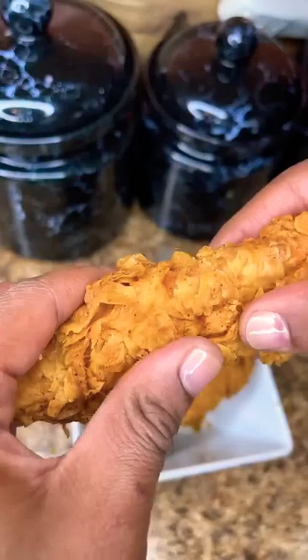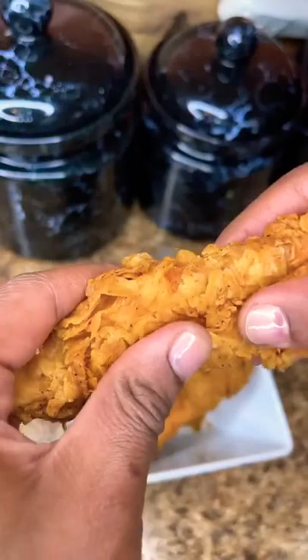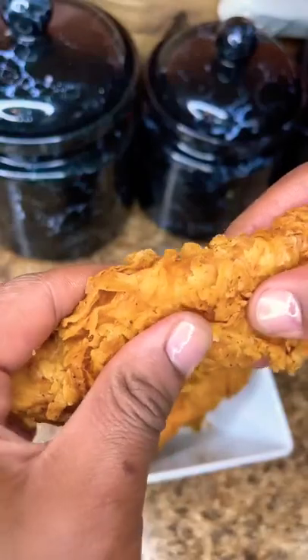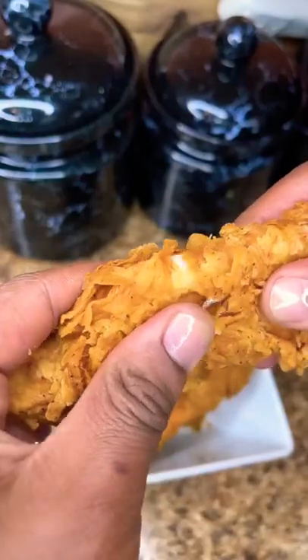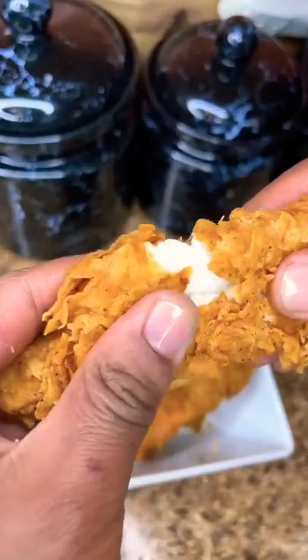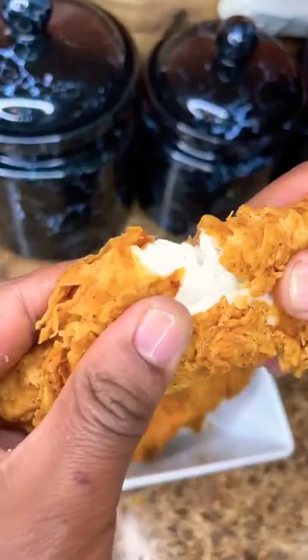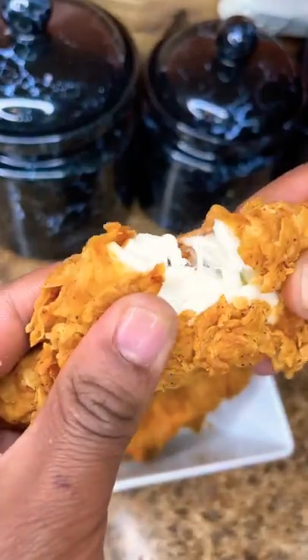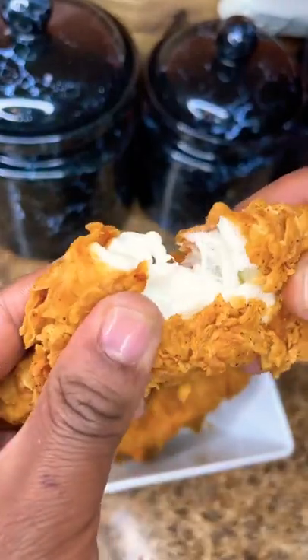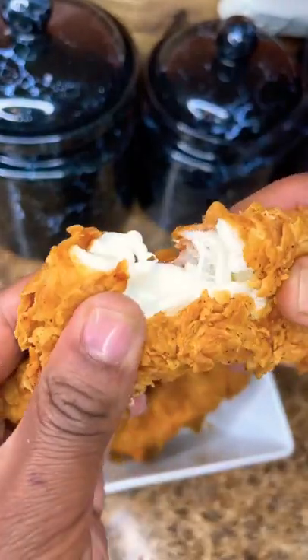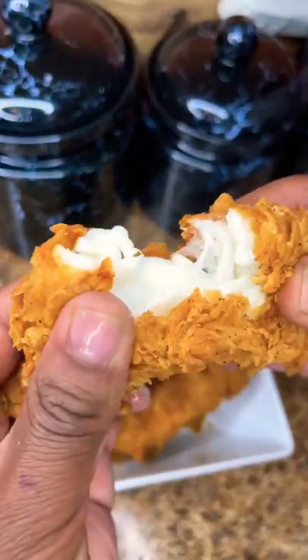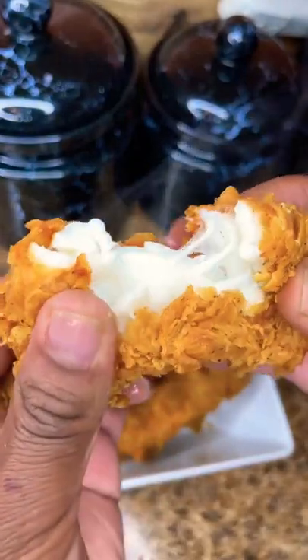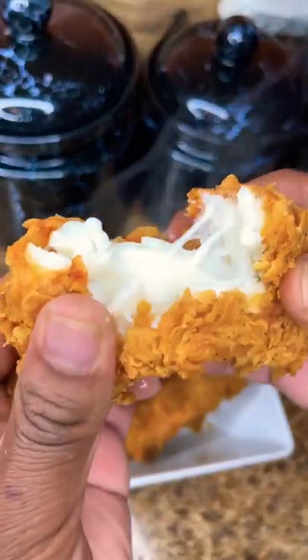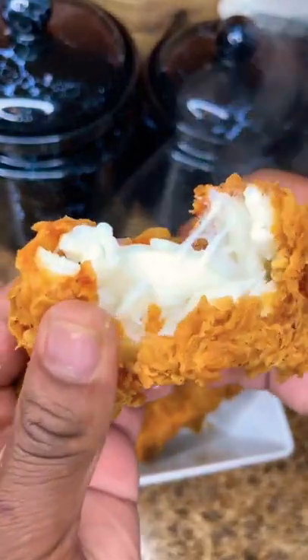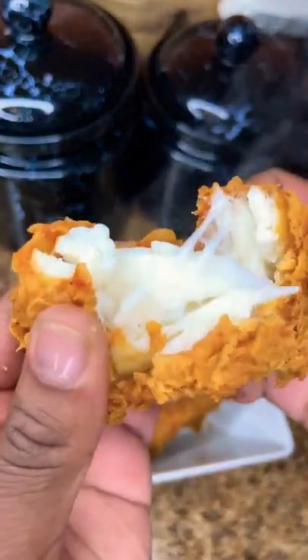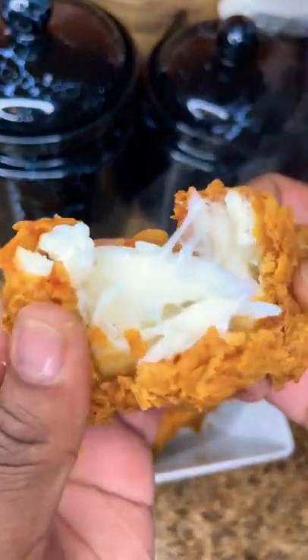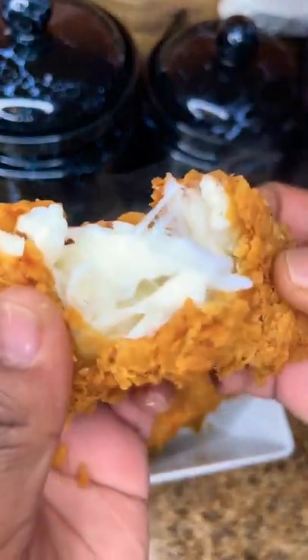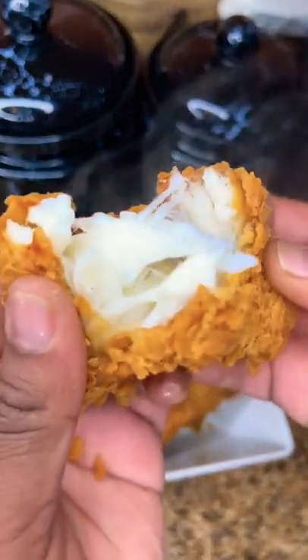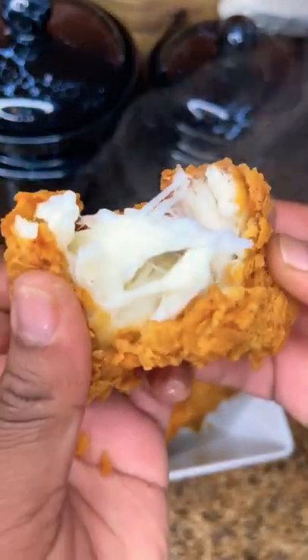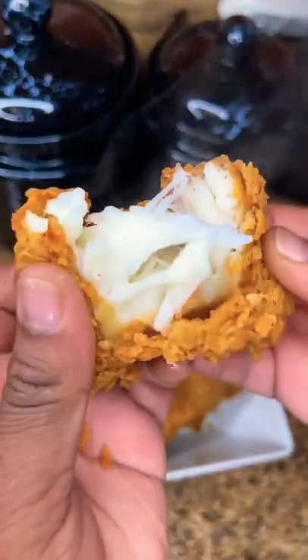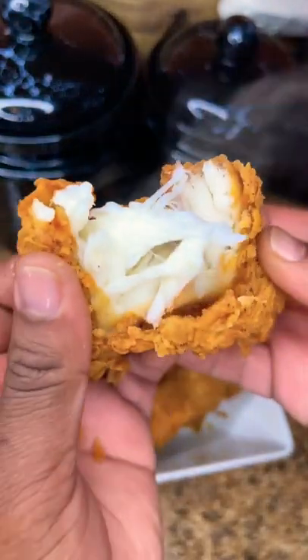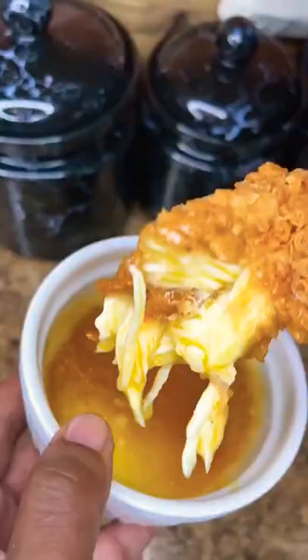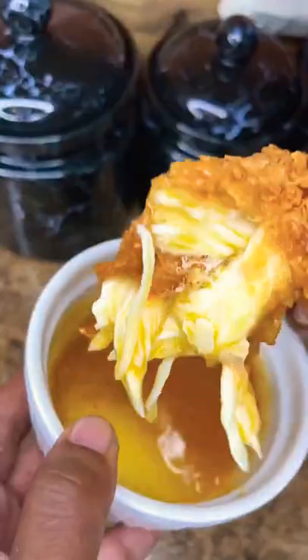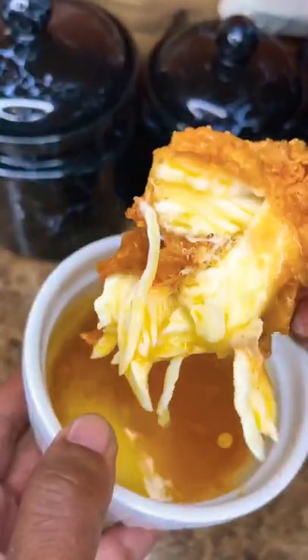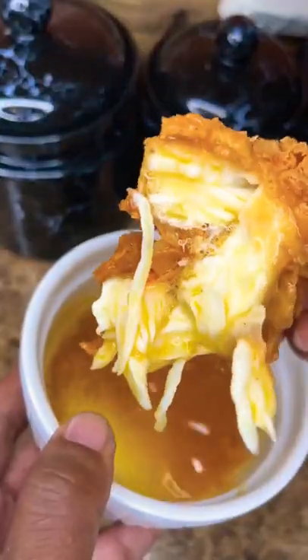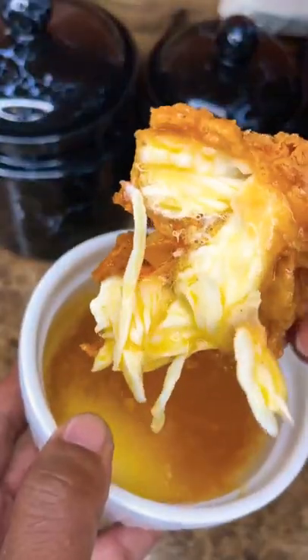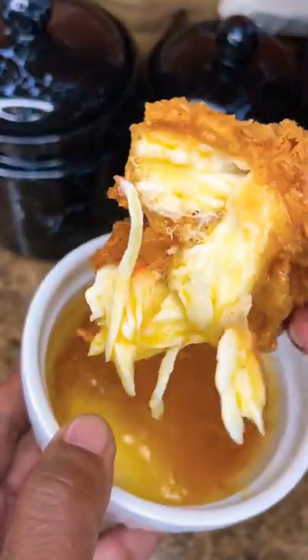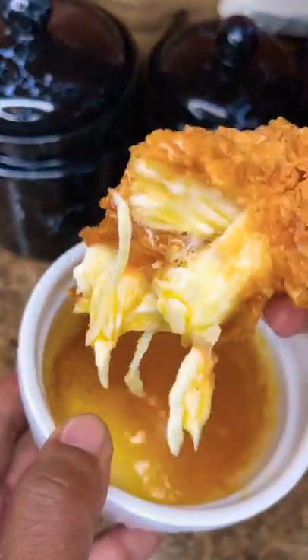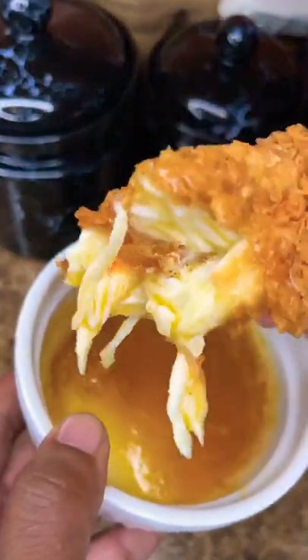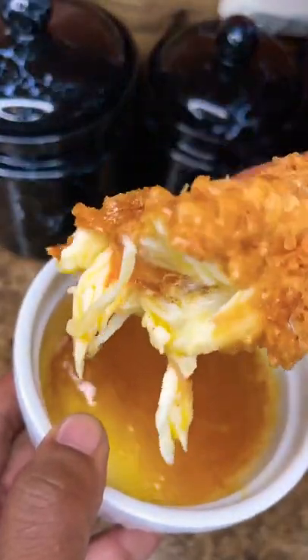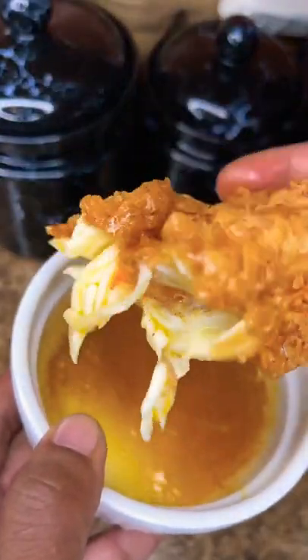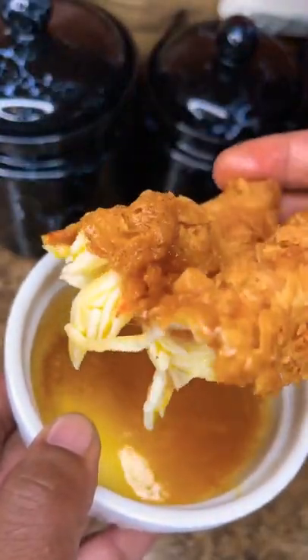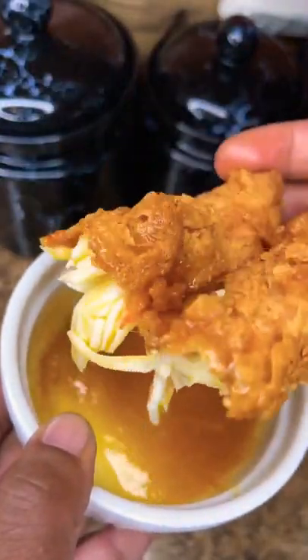Deep fried king crab legs. I'm really, really too nice and income tax season came early. These is OD expensive.